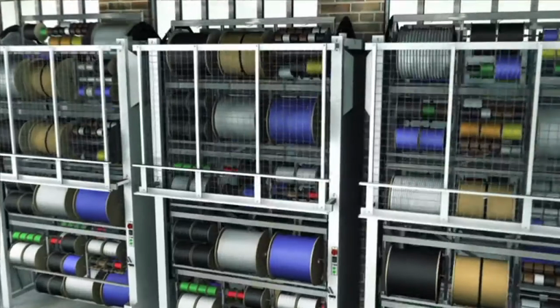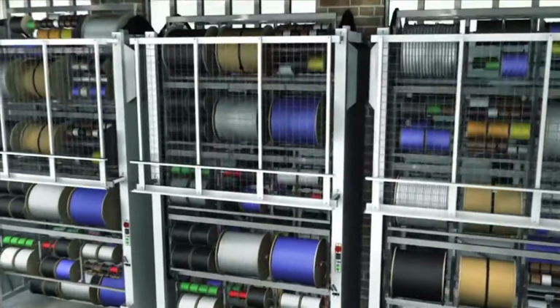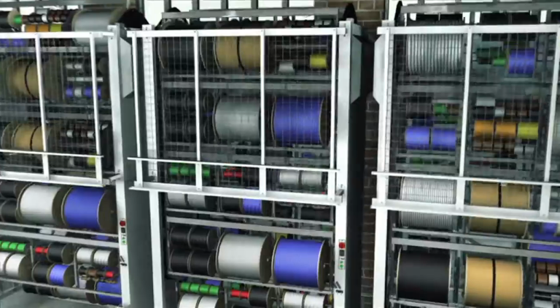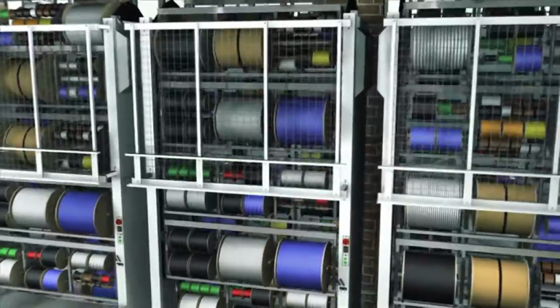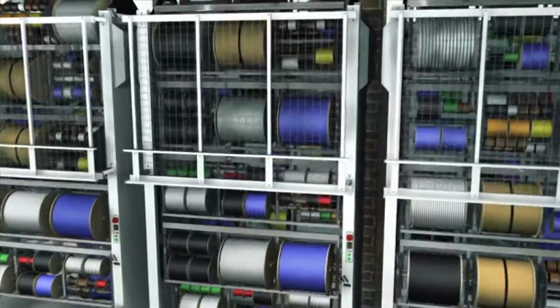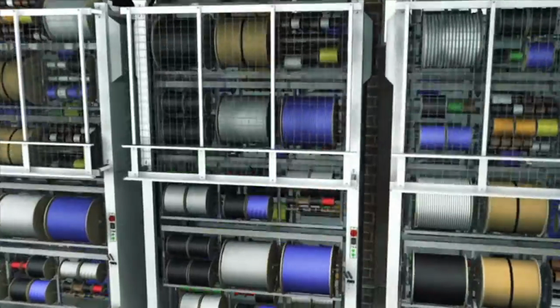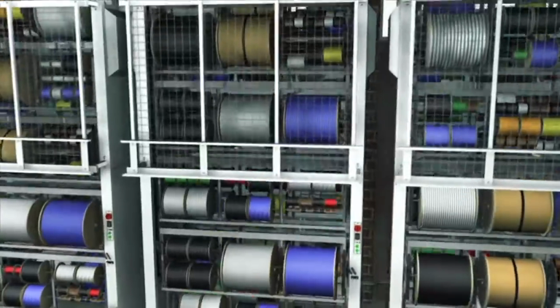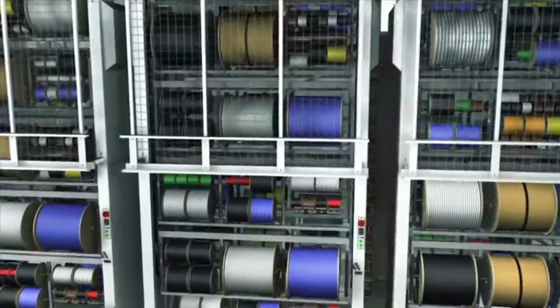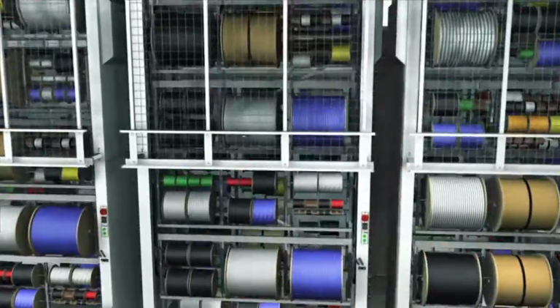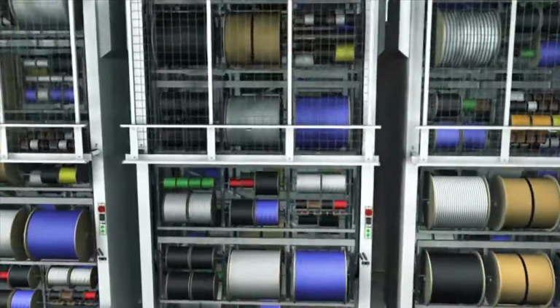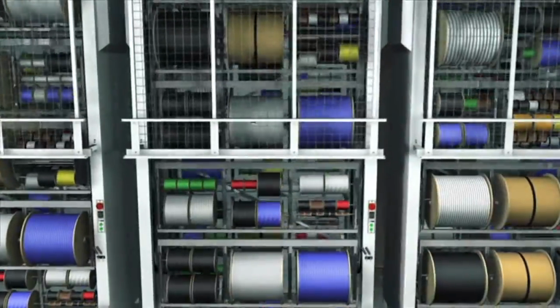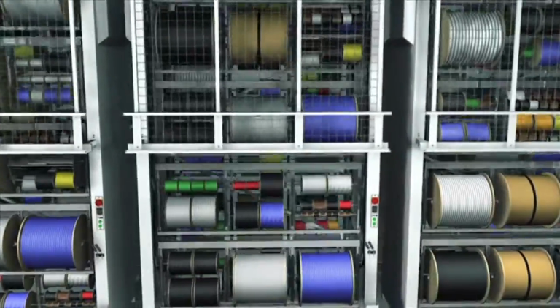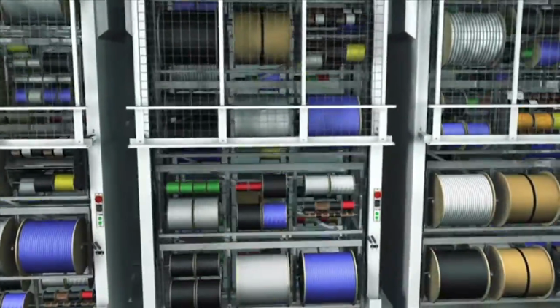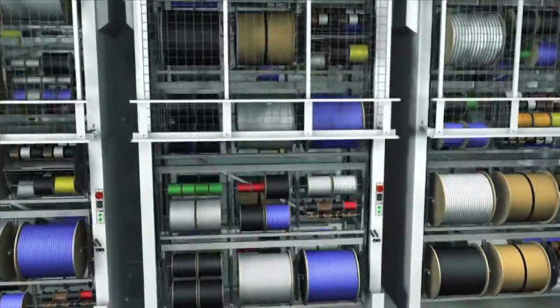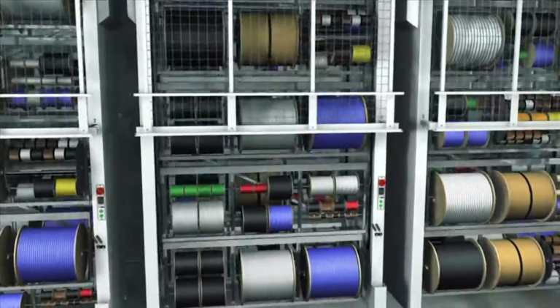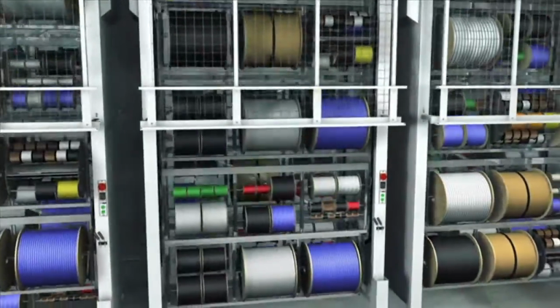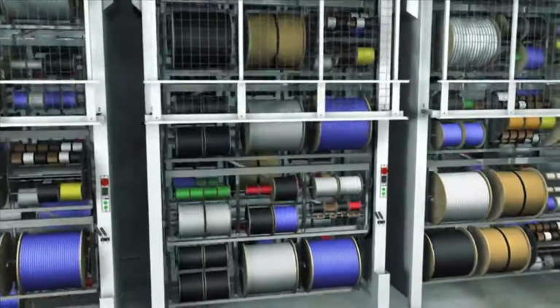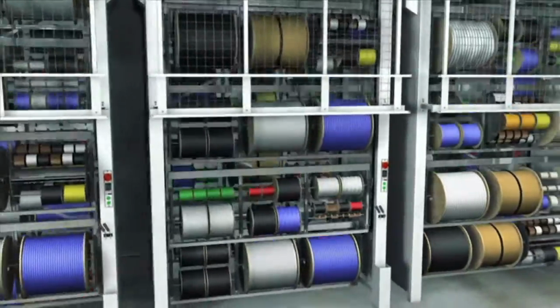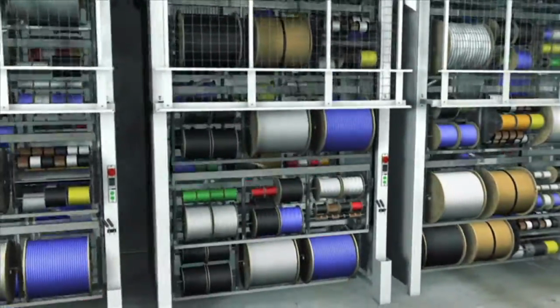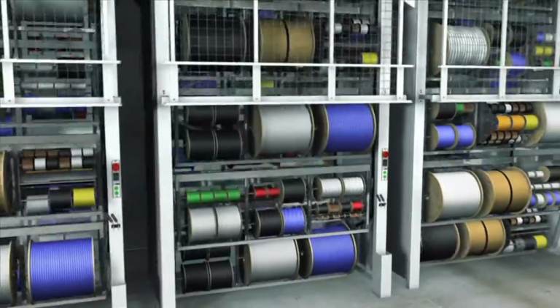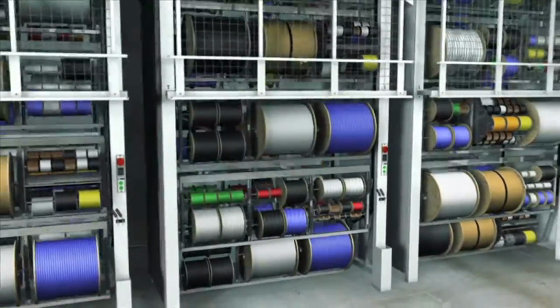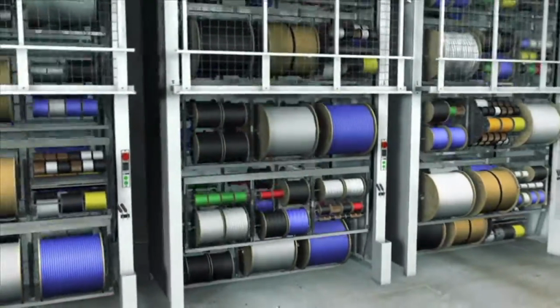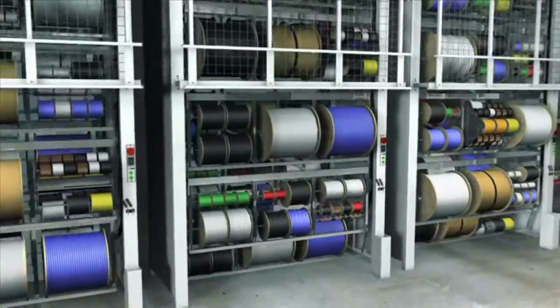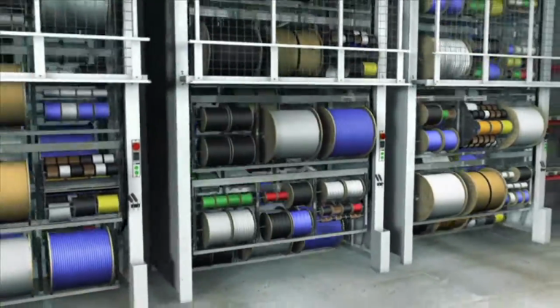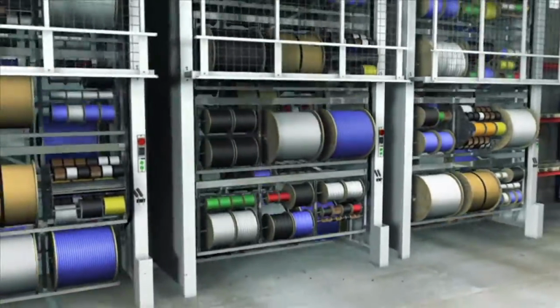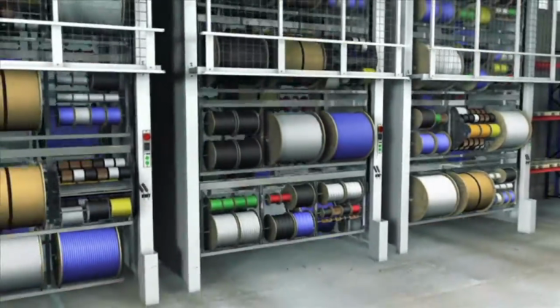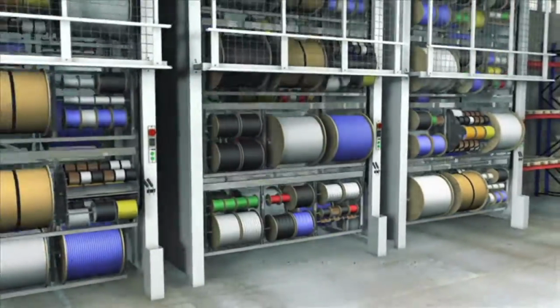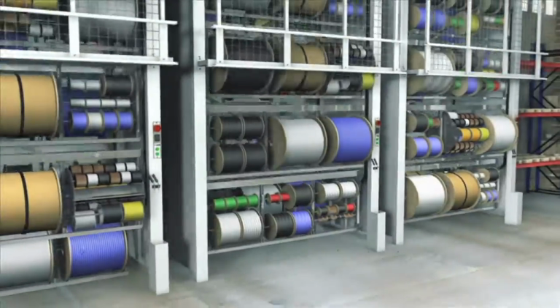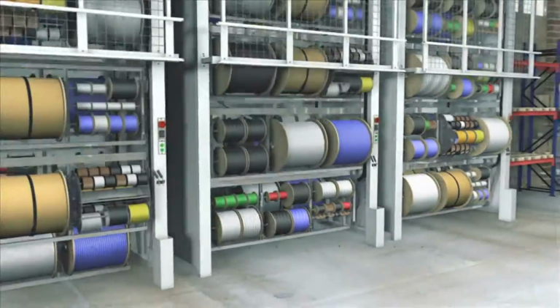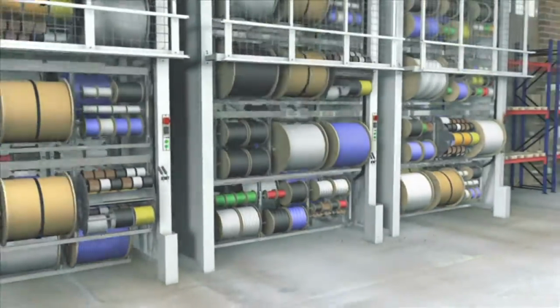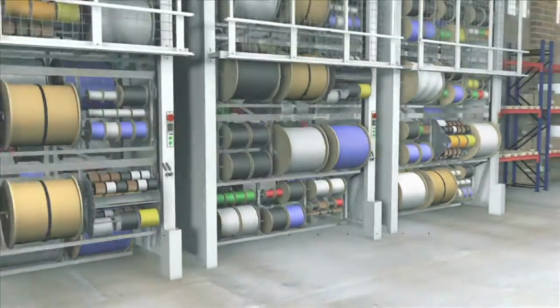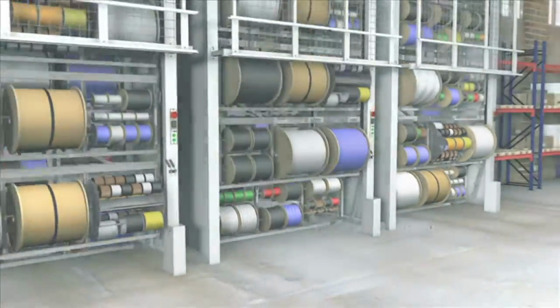Veeder's wire storage carousel continues to push the limits of ingenuity and excellence.